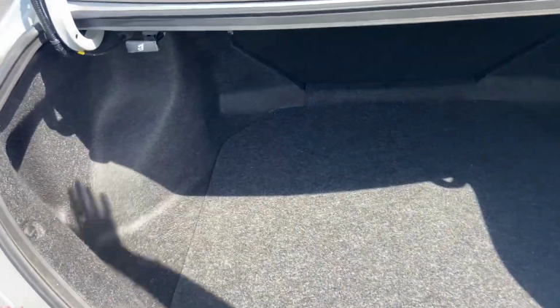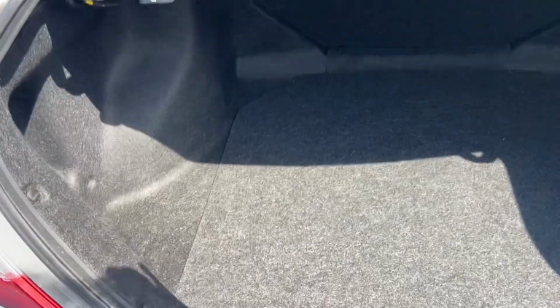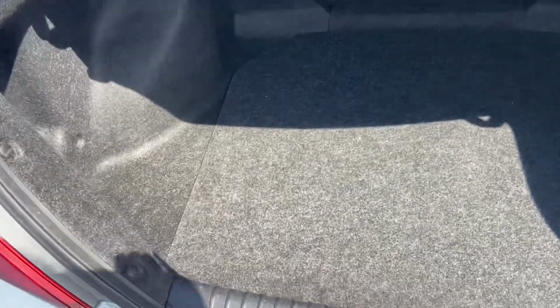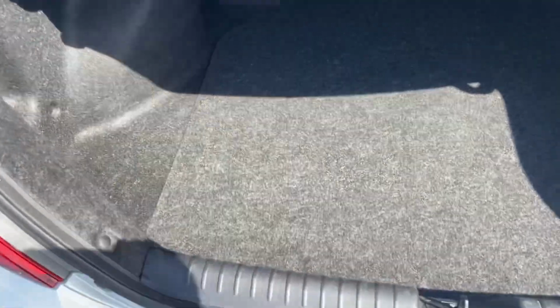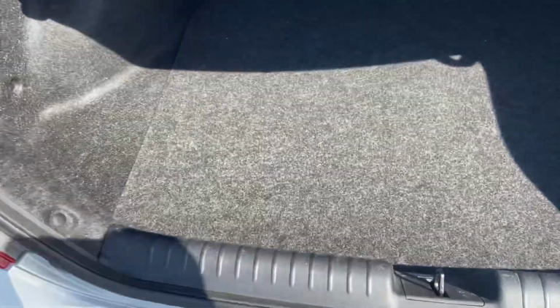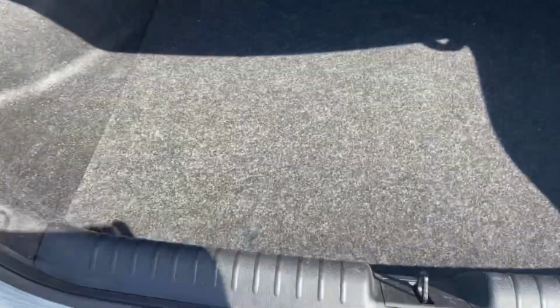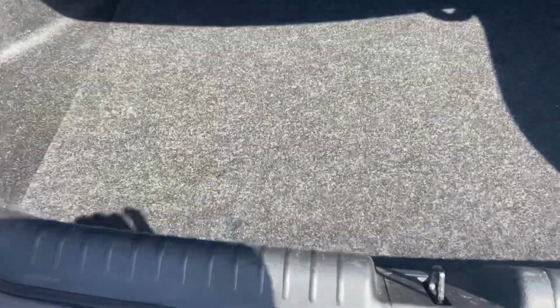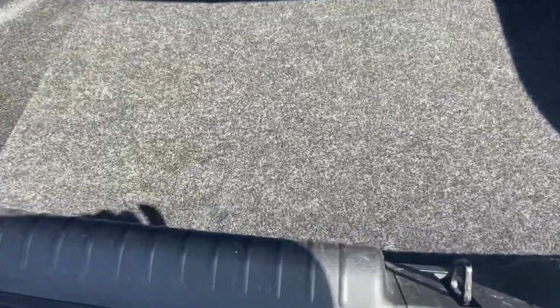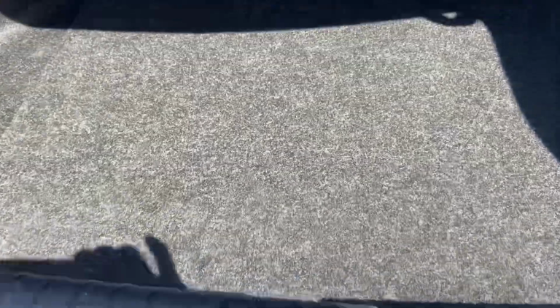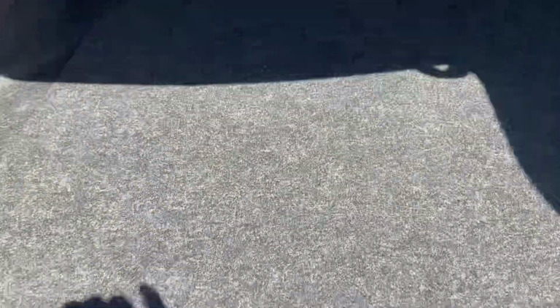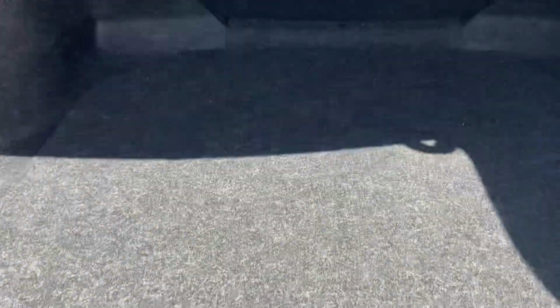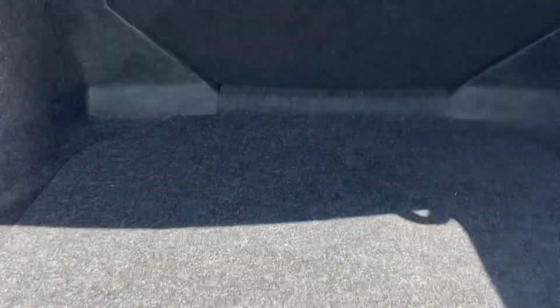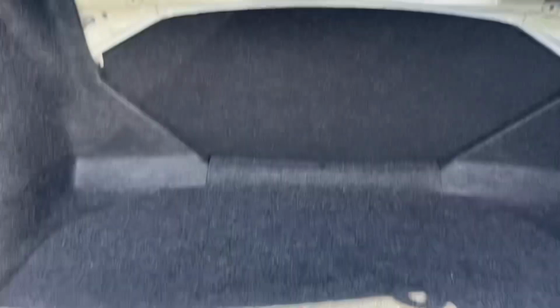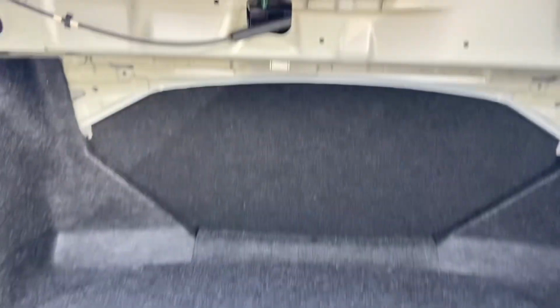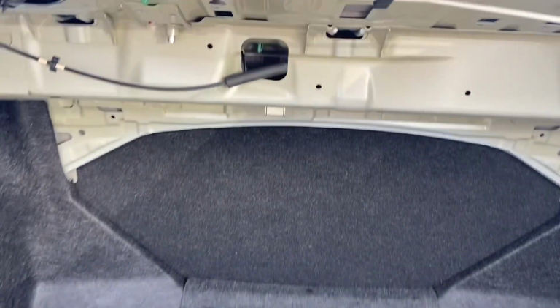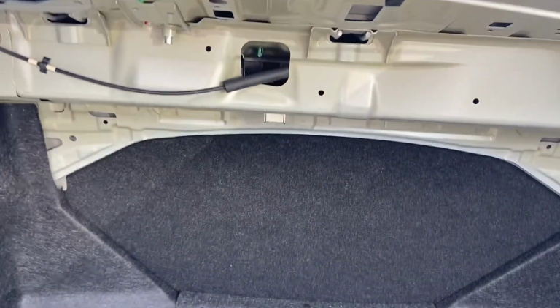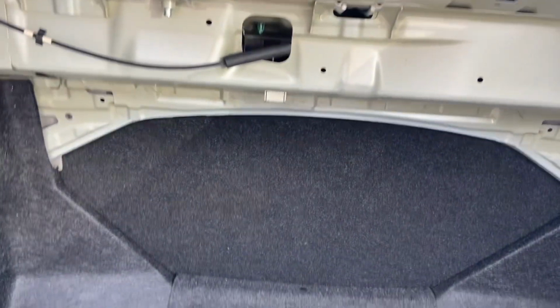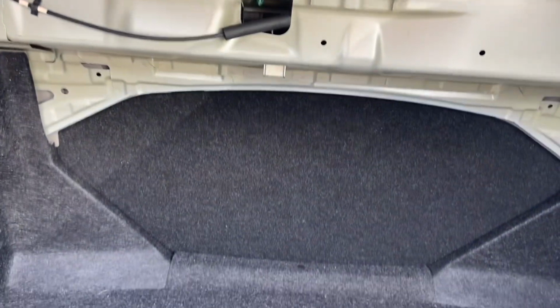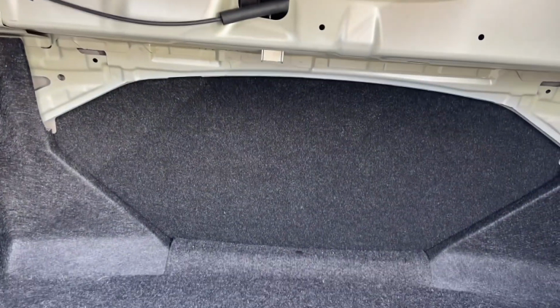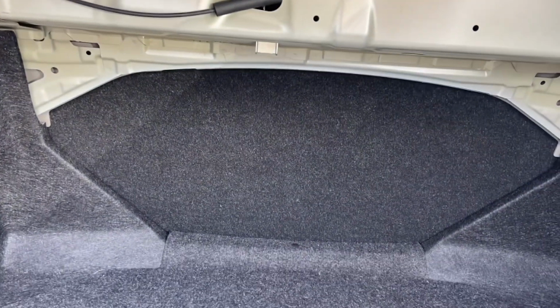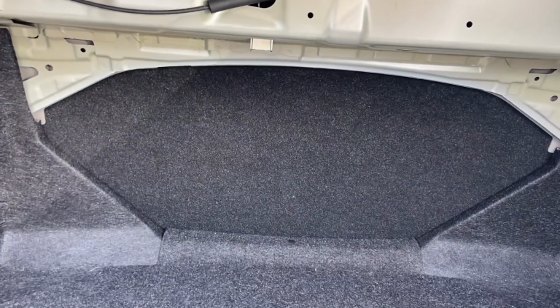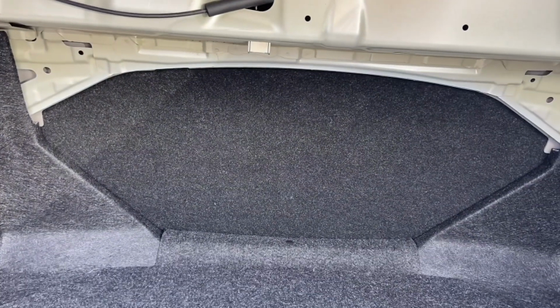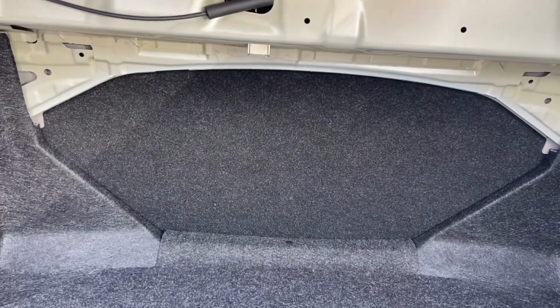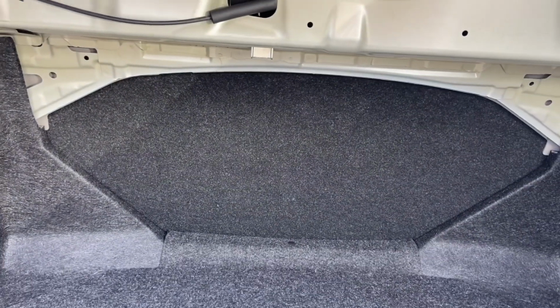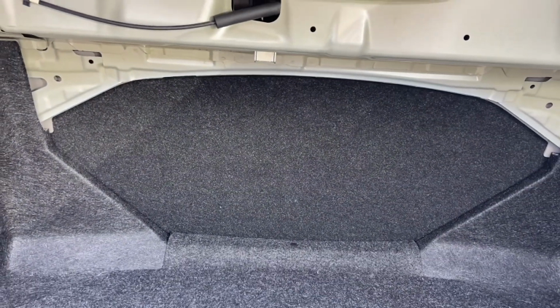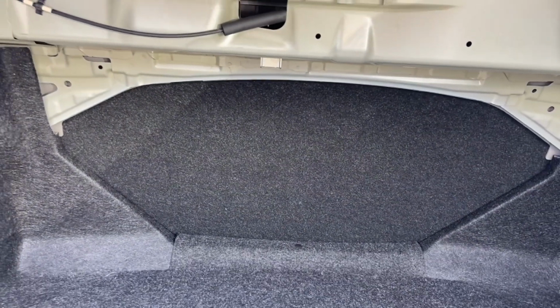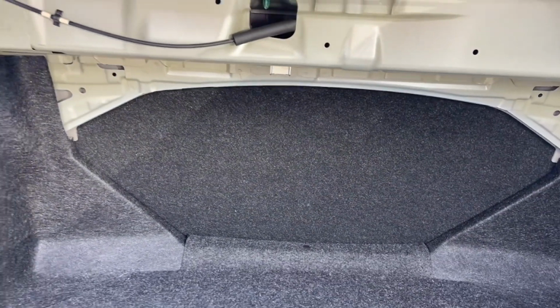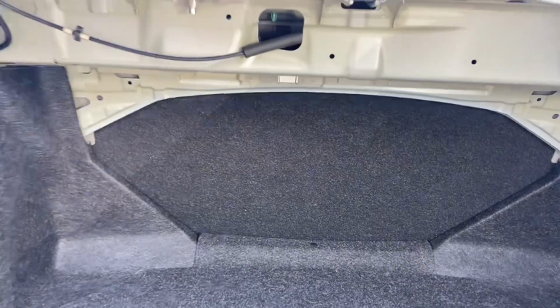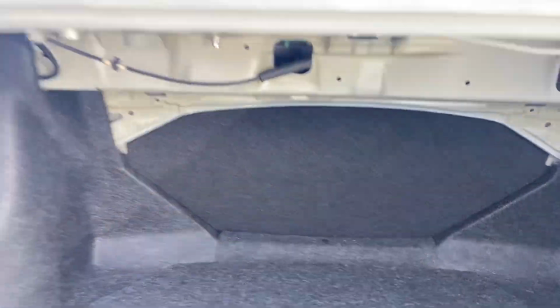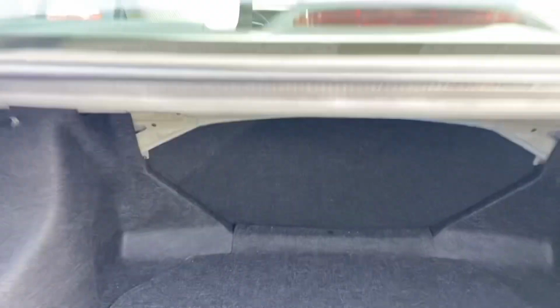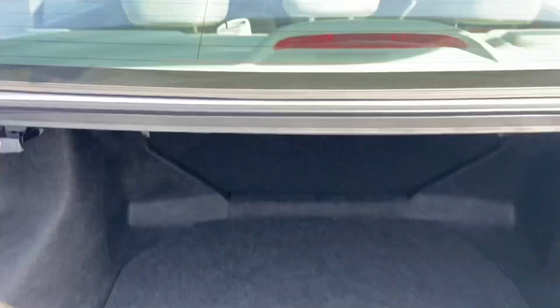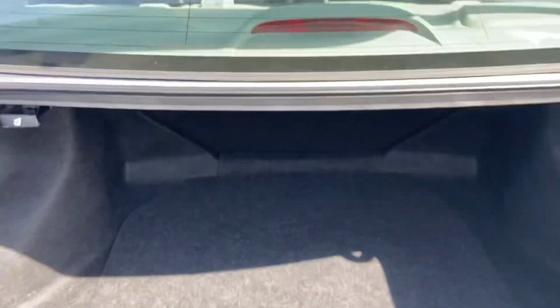You've got a good-sized trunk there, and the second row will lay down flat if you need additional storage space.